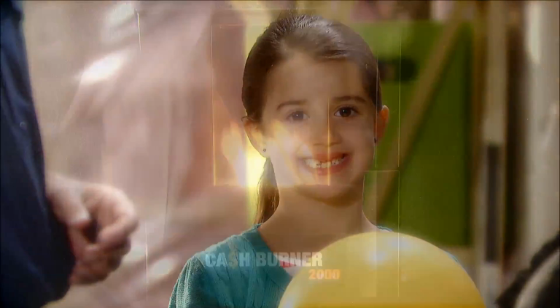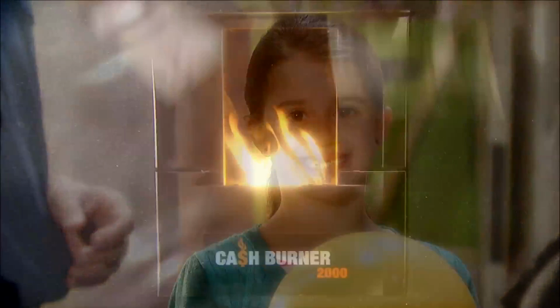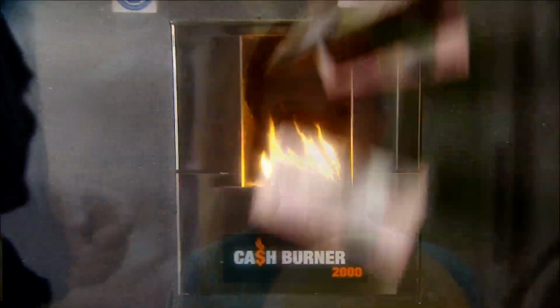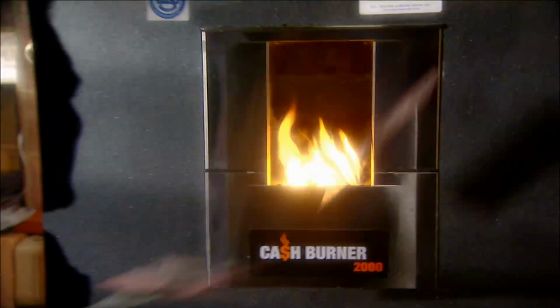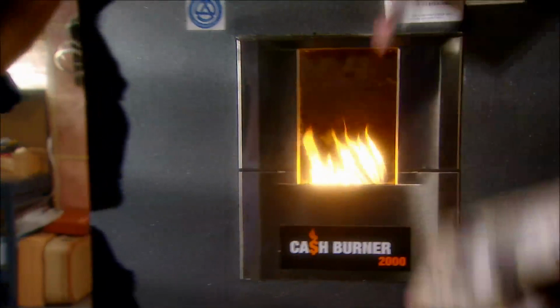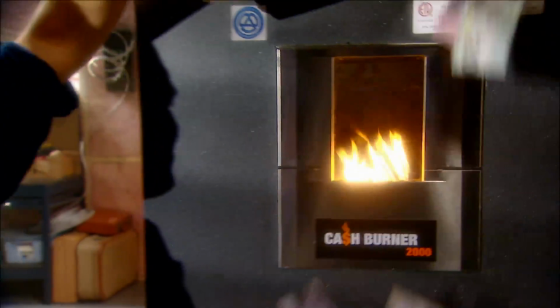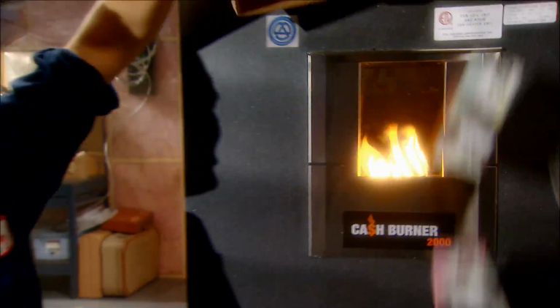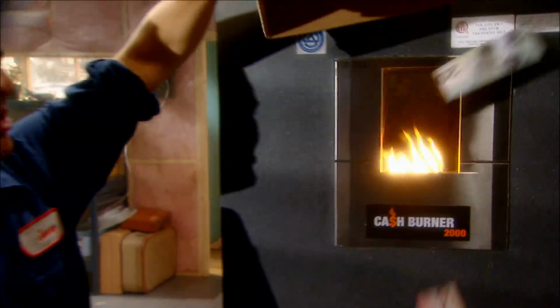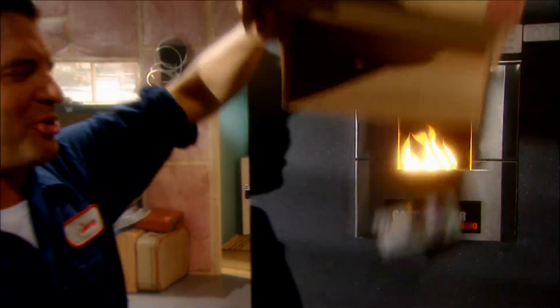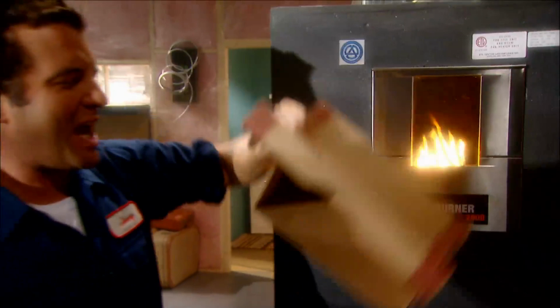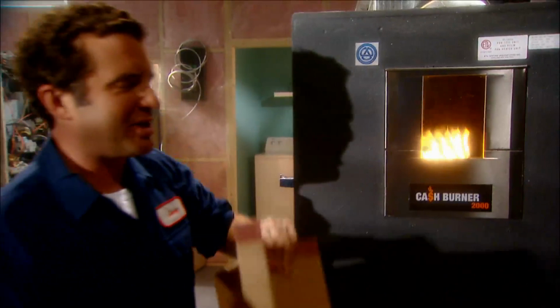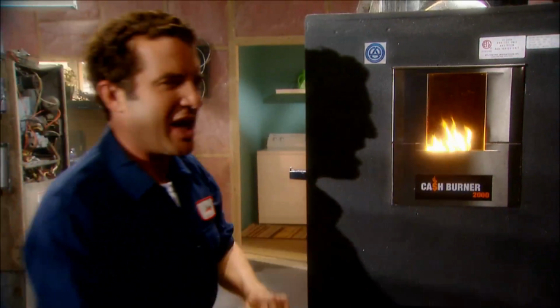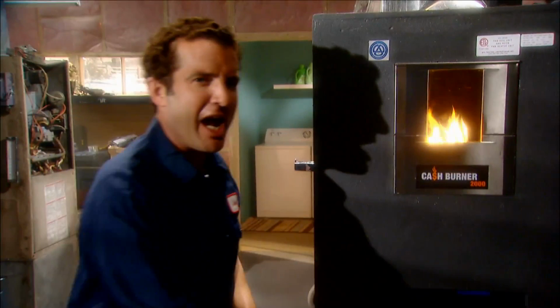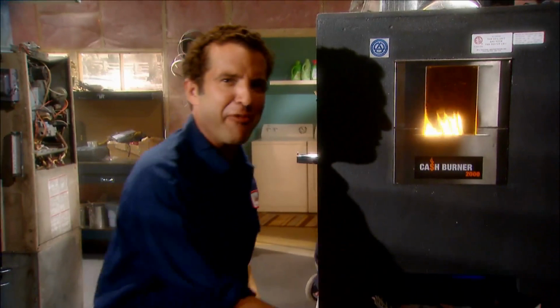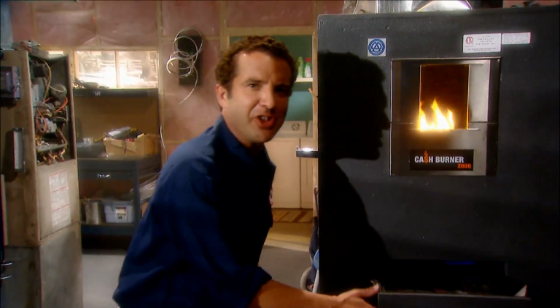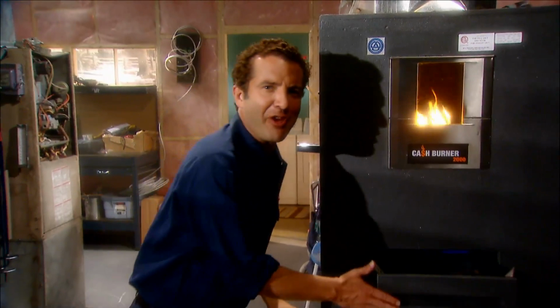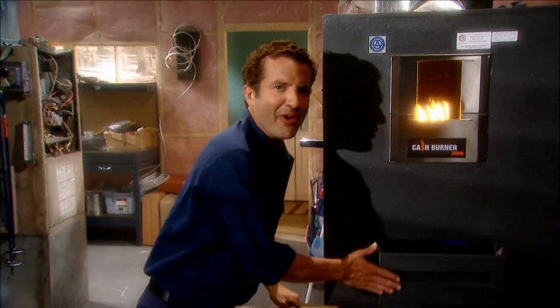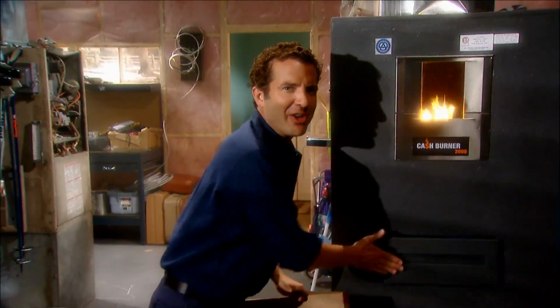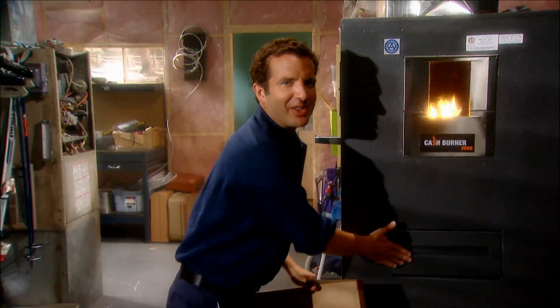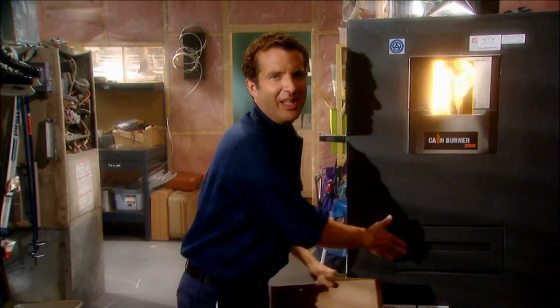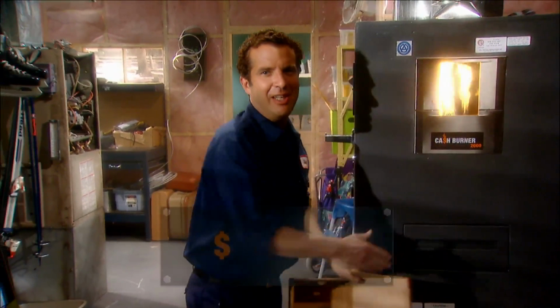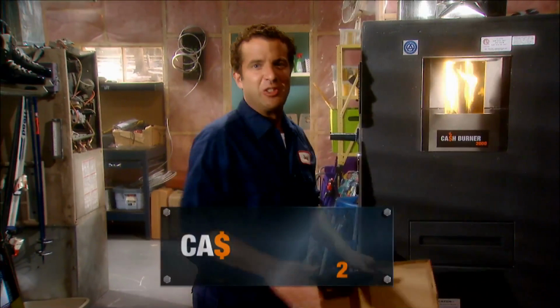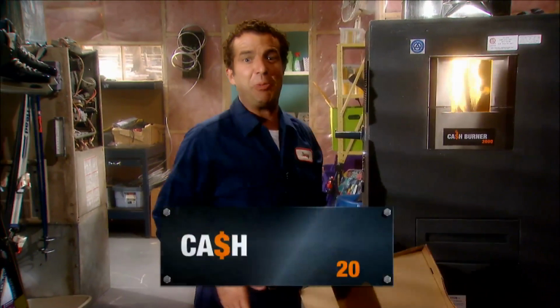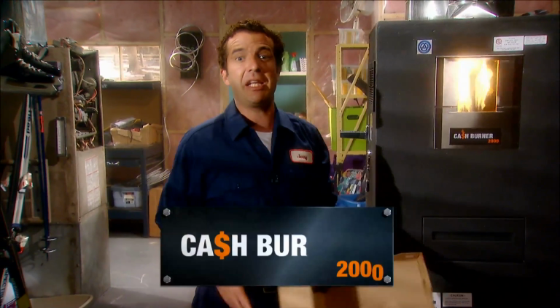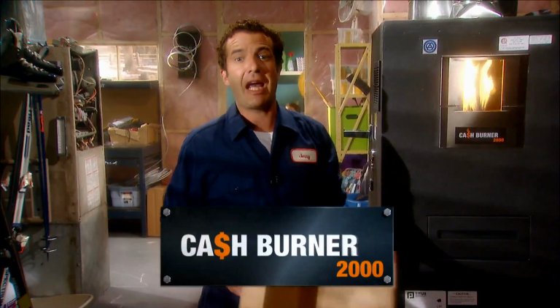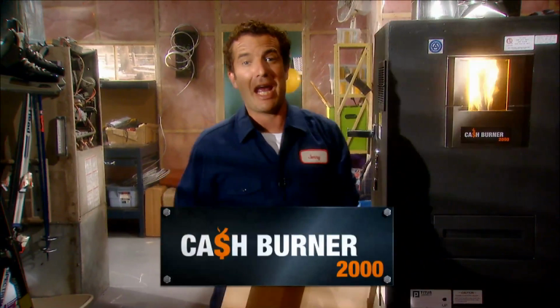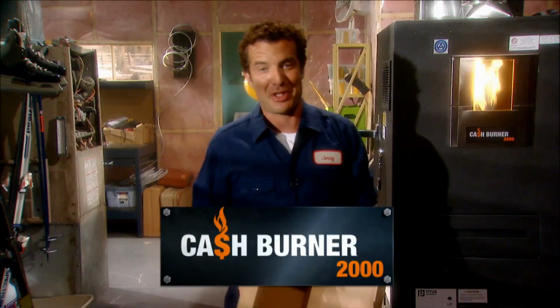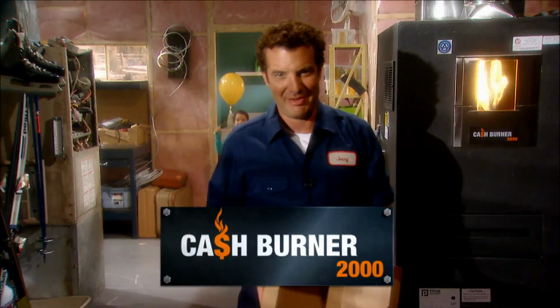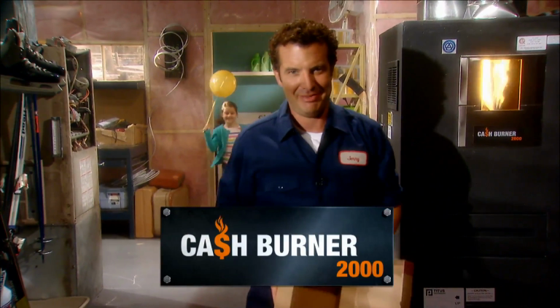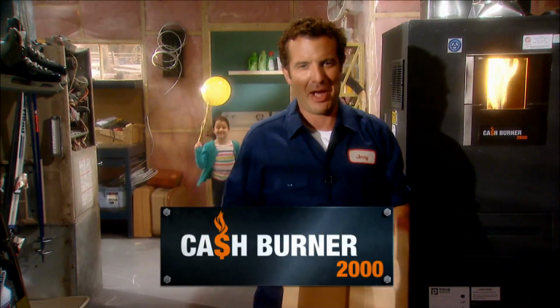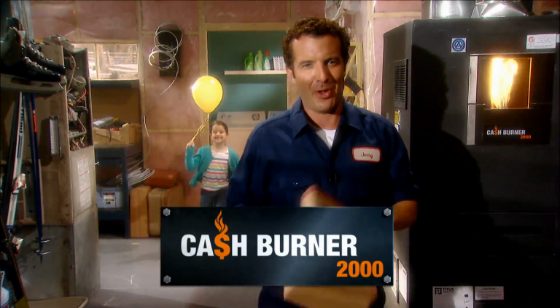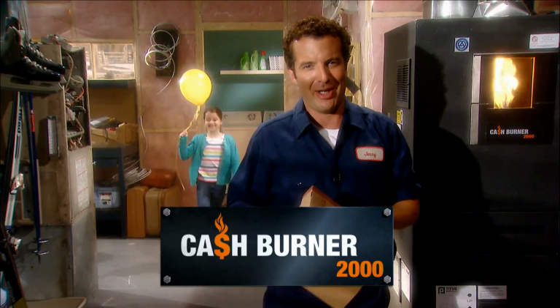The Cash Burner 2000 high-efficiency furnace. Spilling cash, not oil.